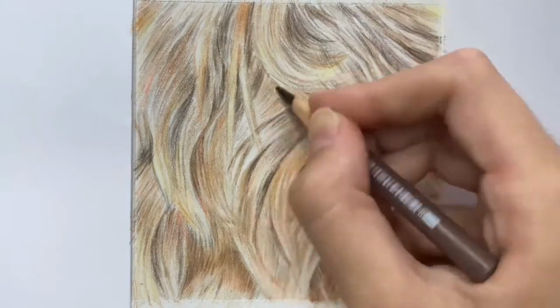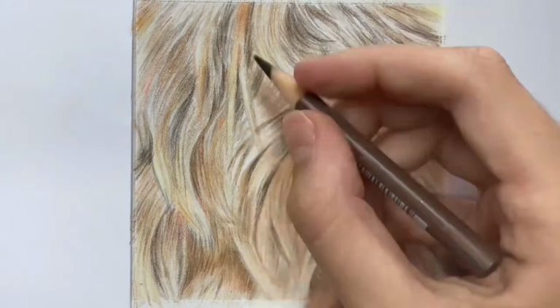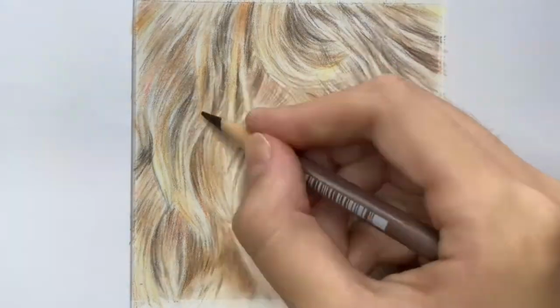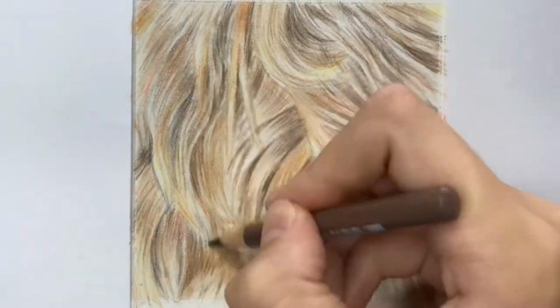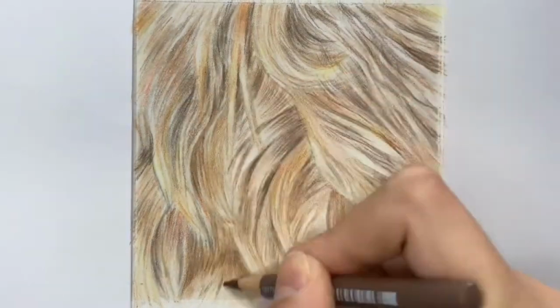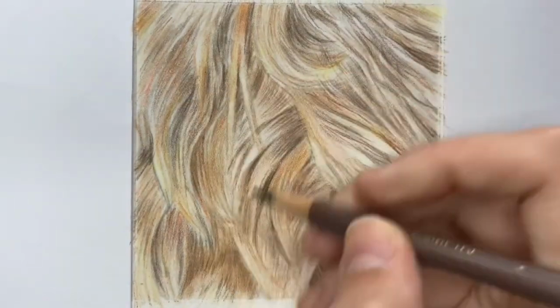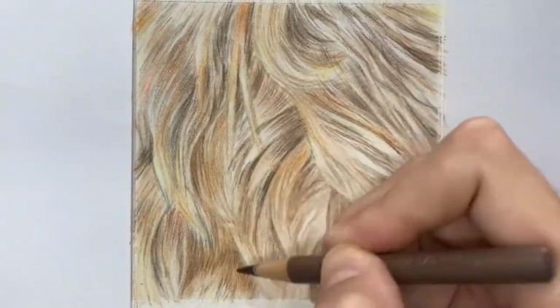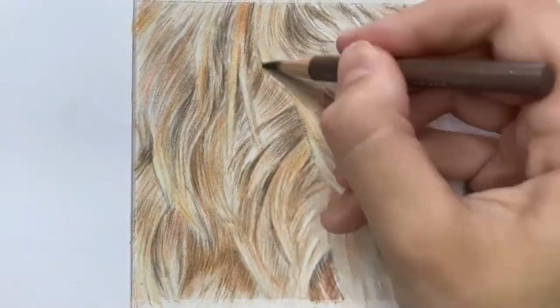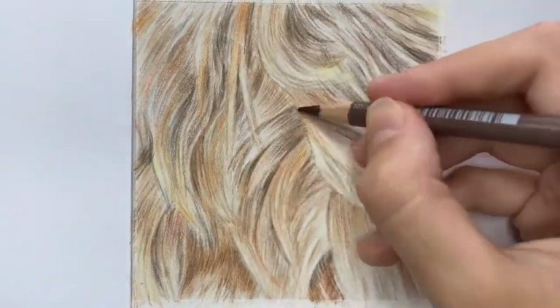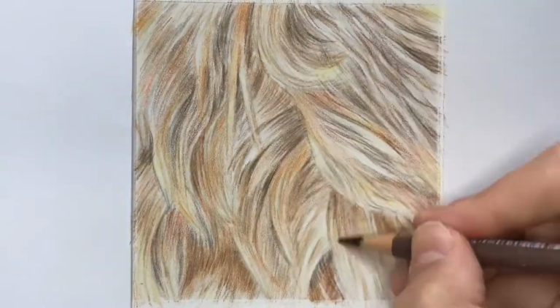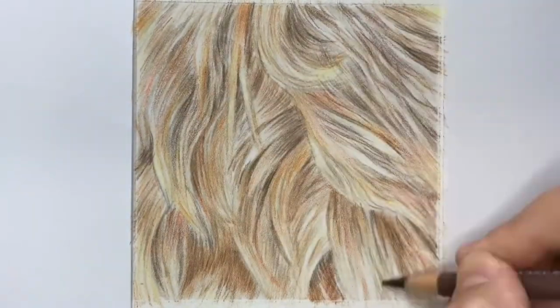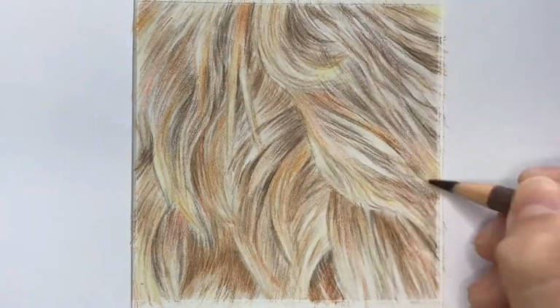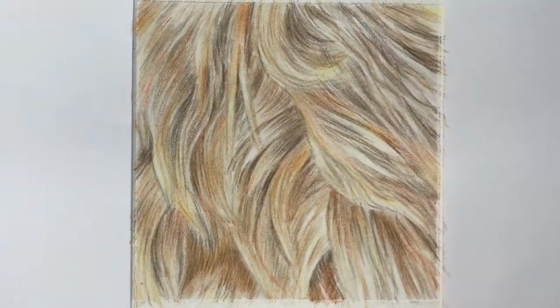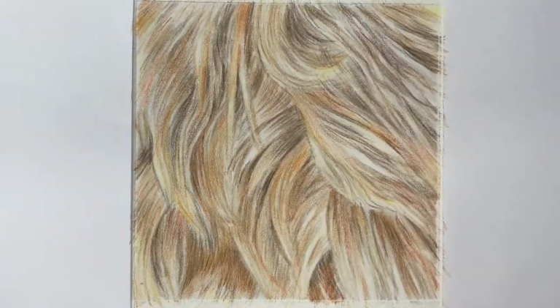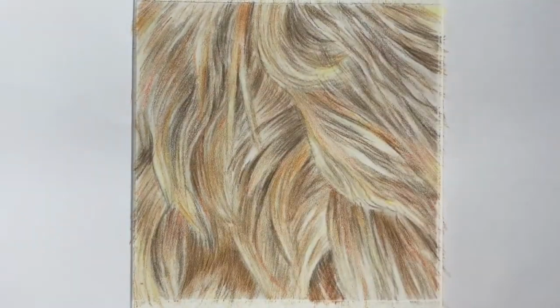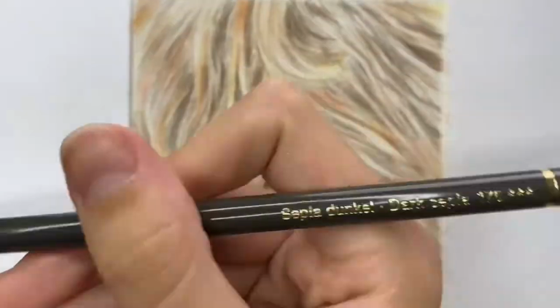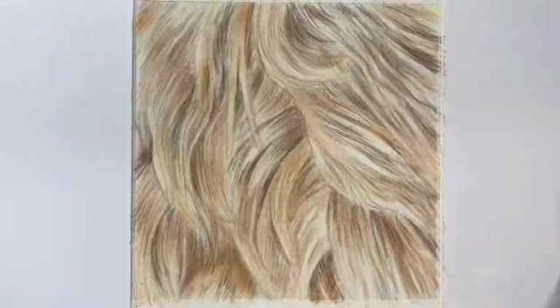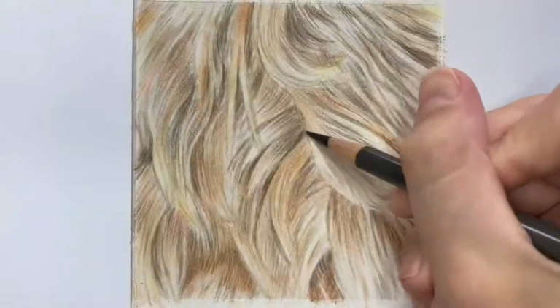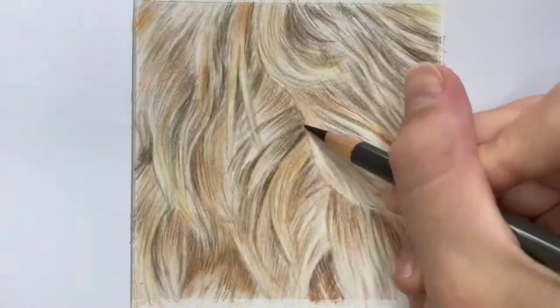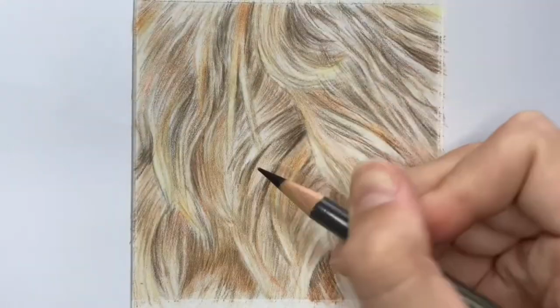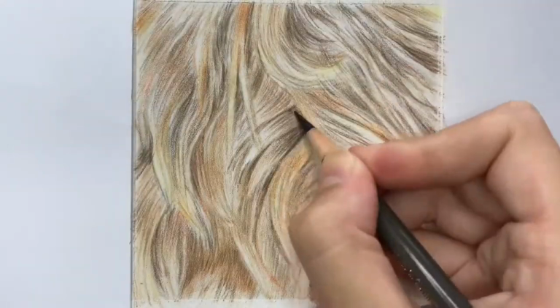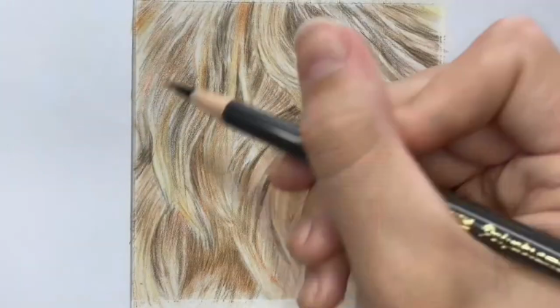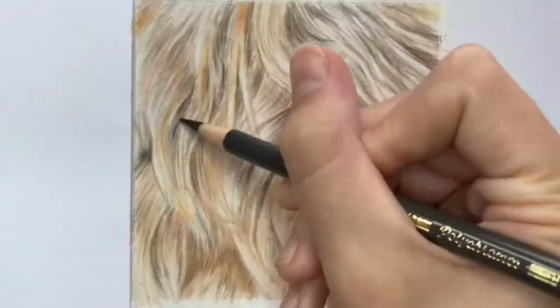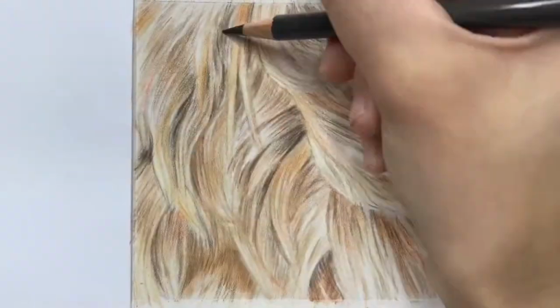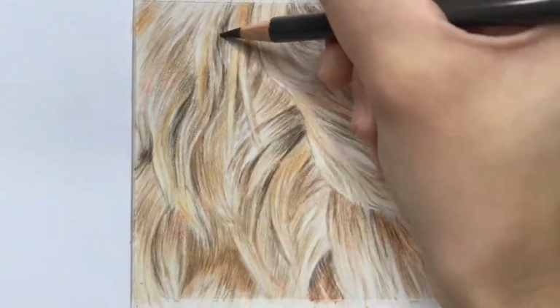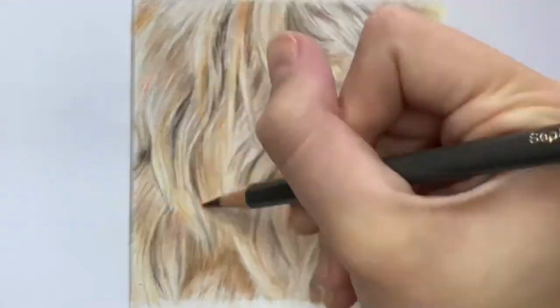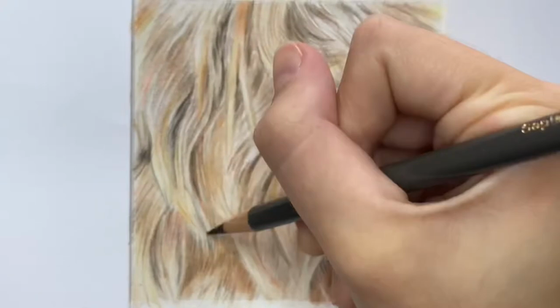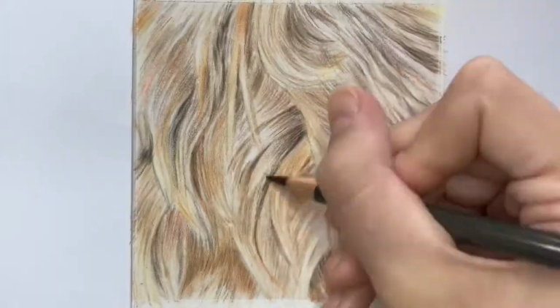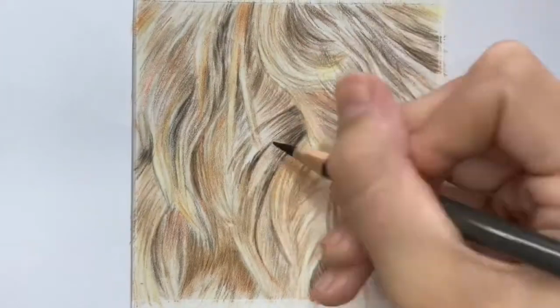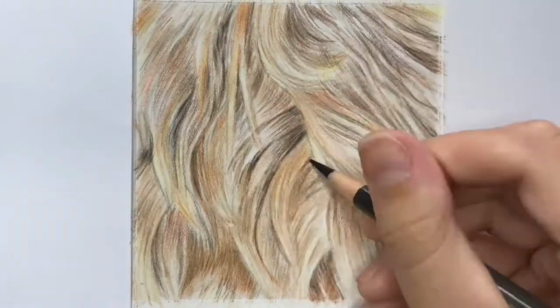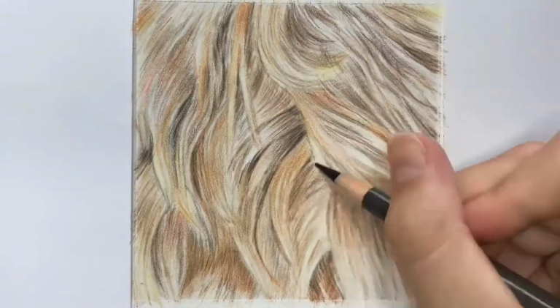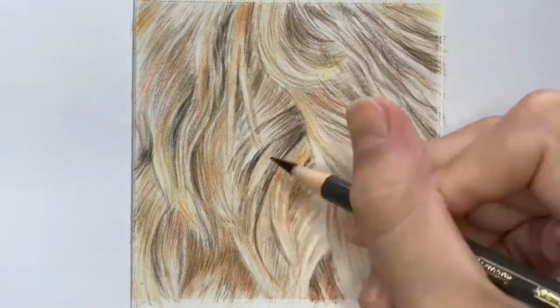The pastel matte paper really grips onto your pigment so you can work with fairly light pressure and build it up as you go.